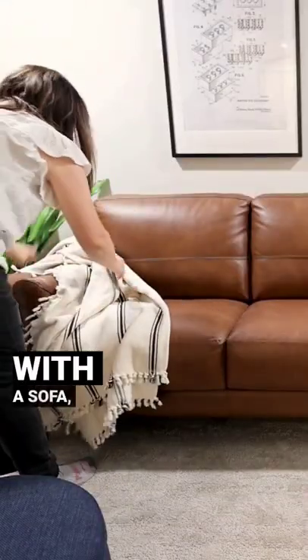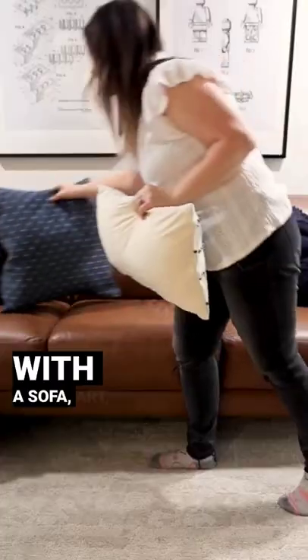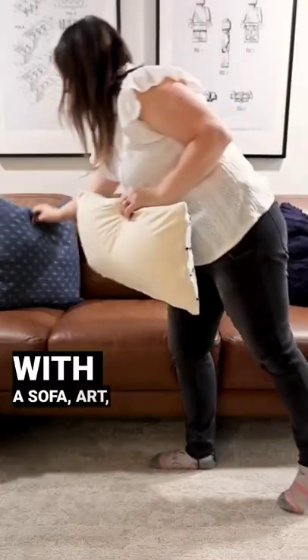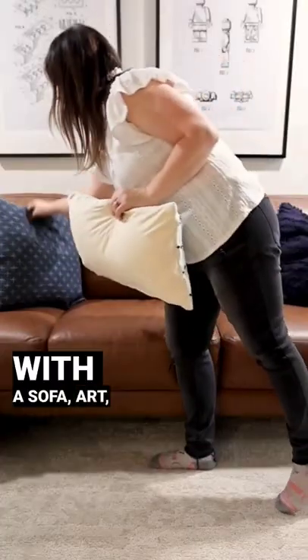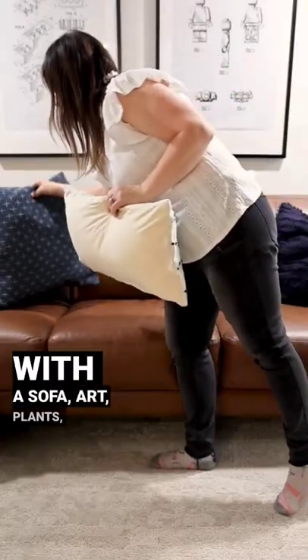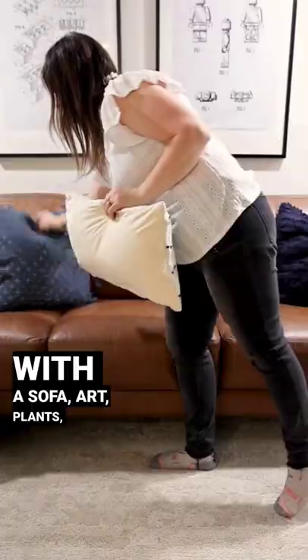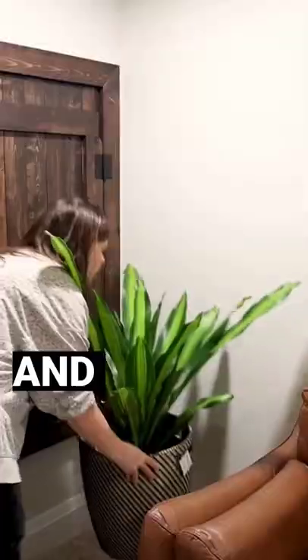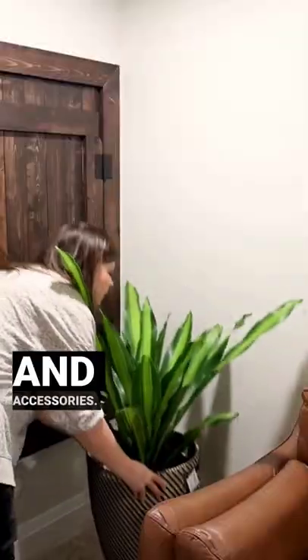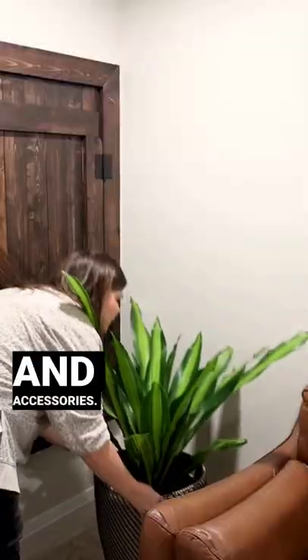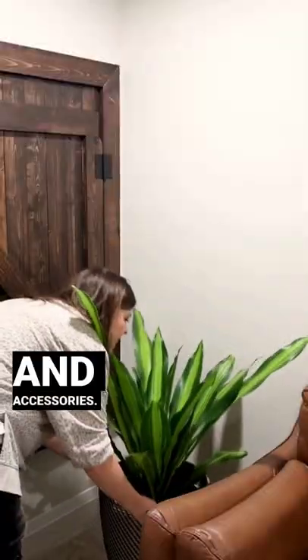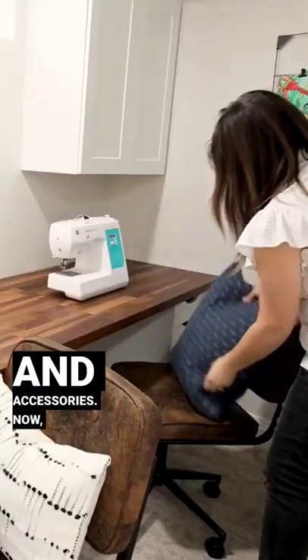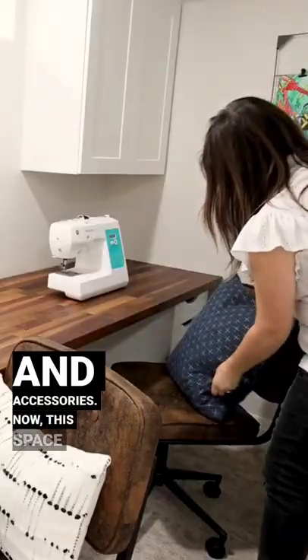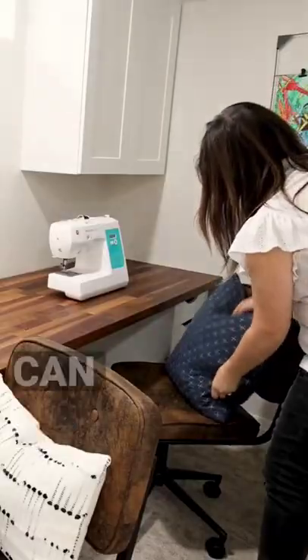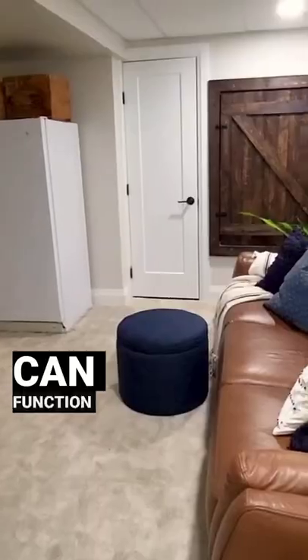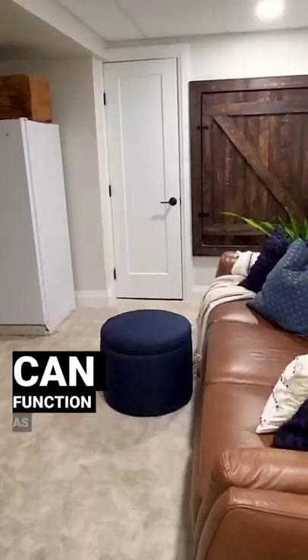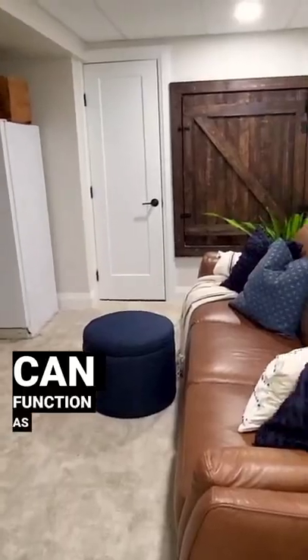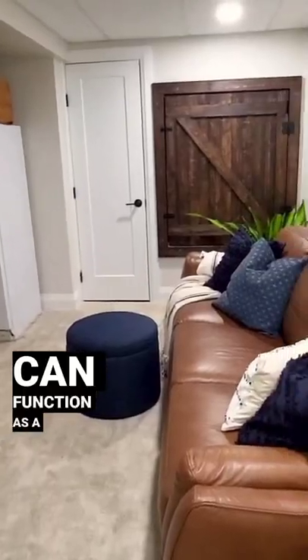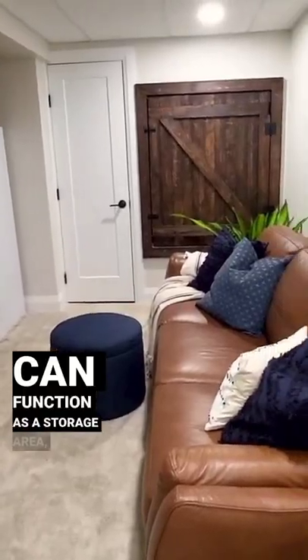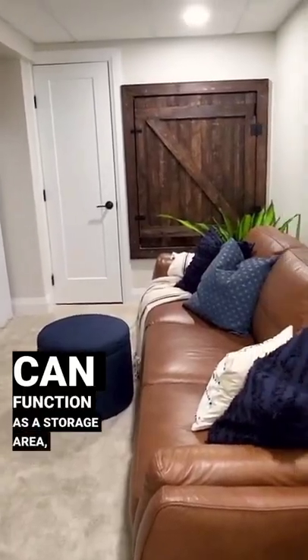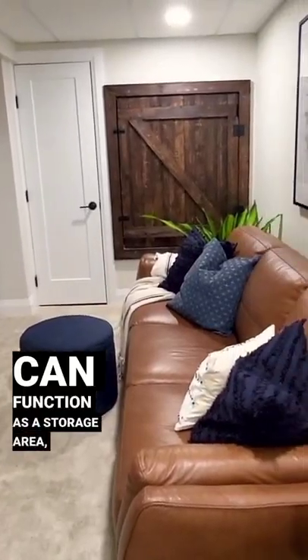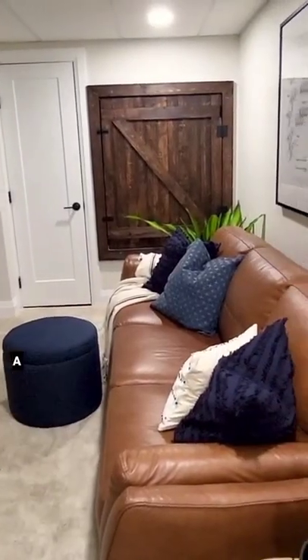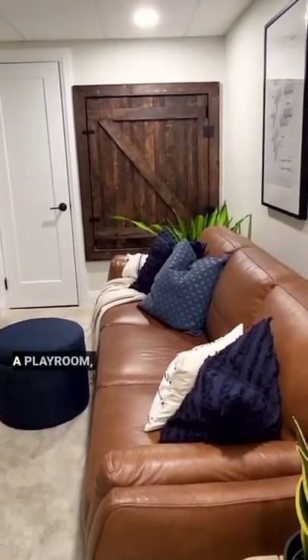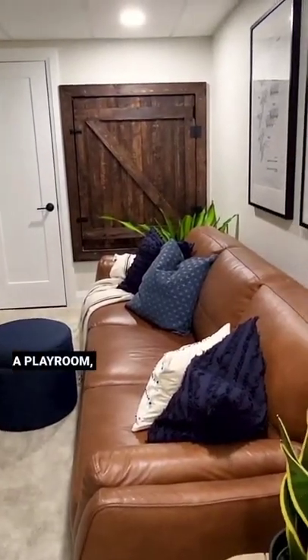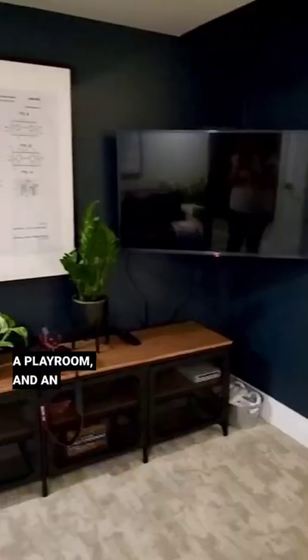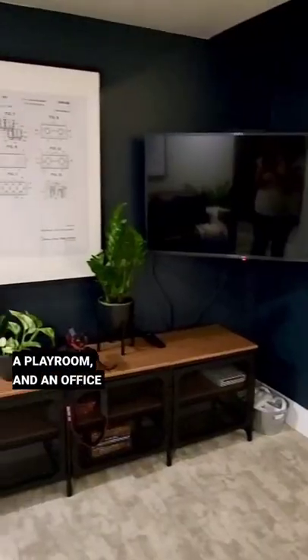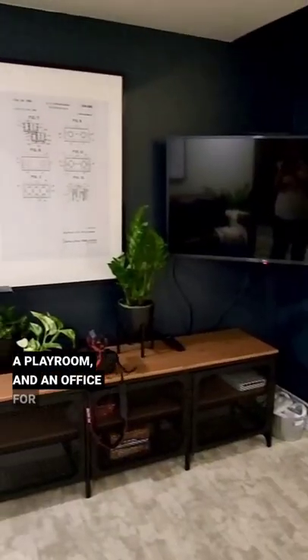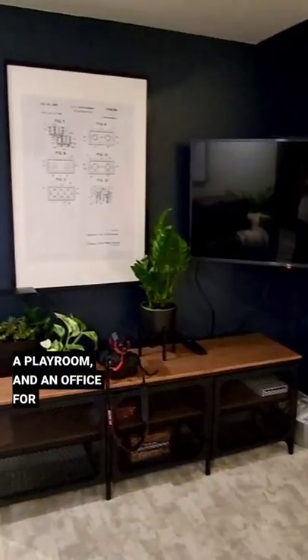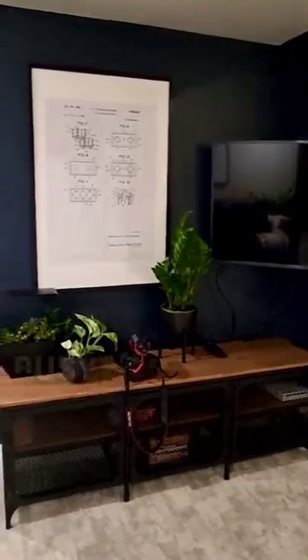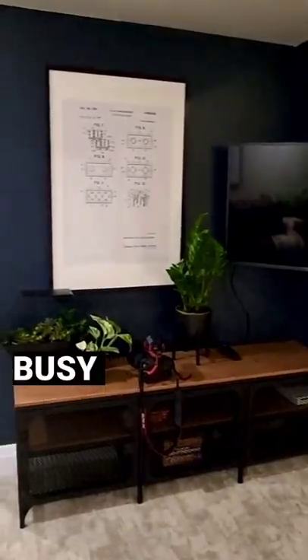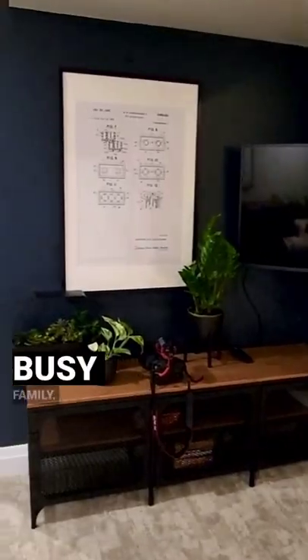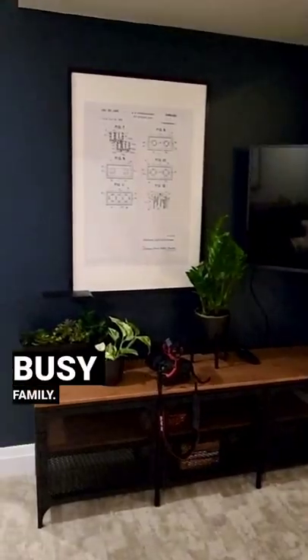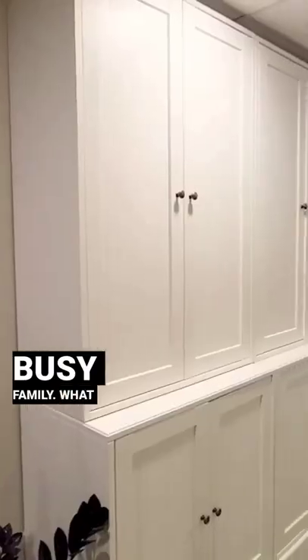I styled the space with a sofa, art, plants and accessories. Now this space can function as a storage area, a playroom and an office for this busy family.